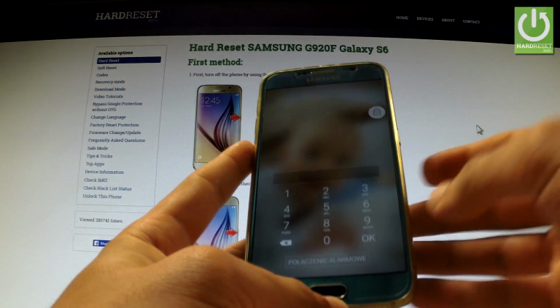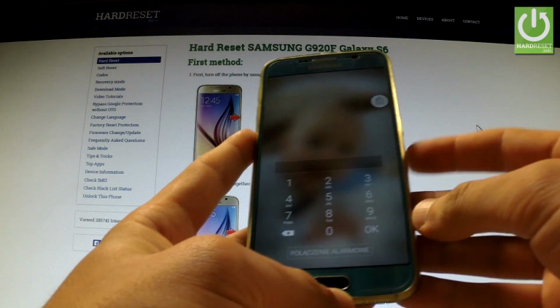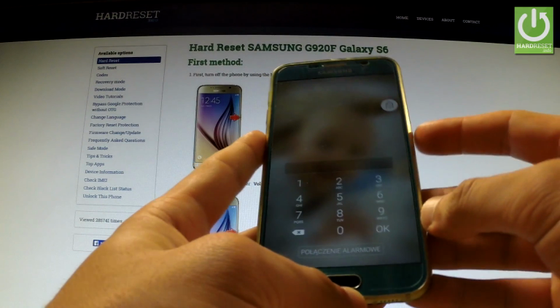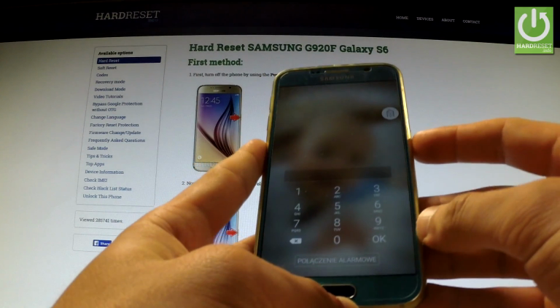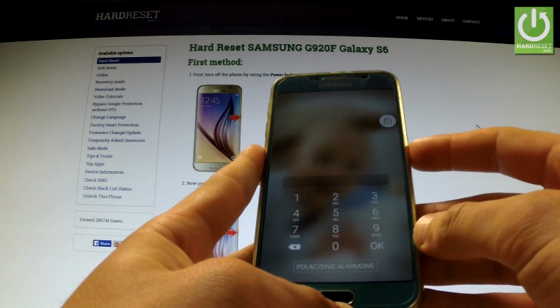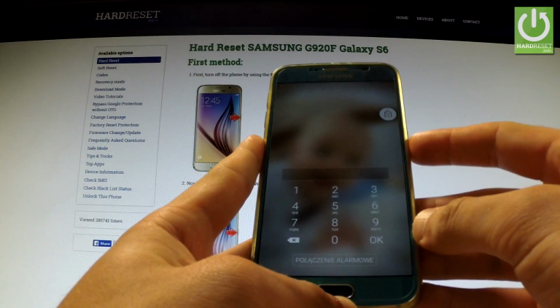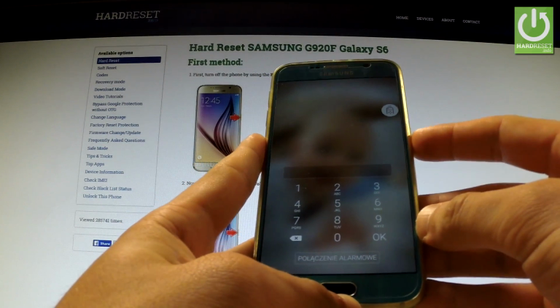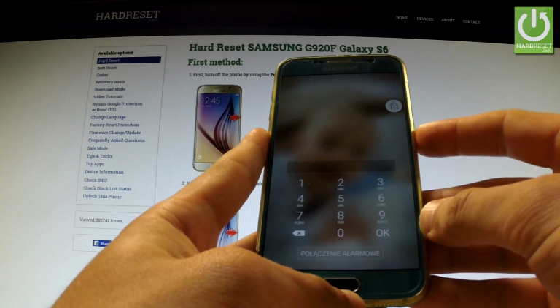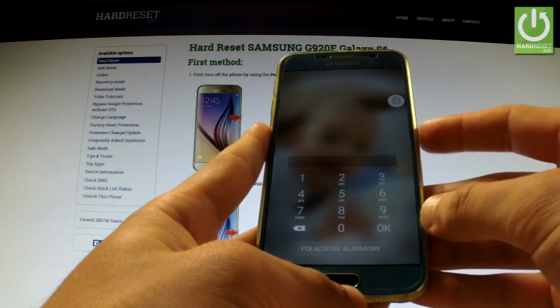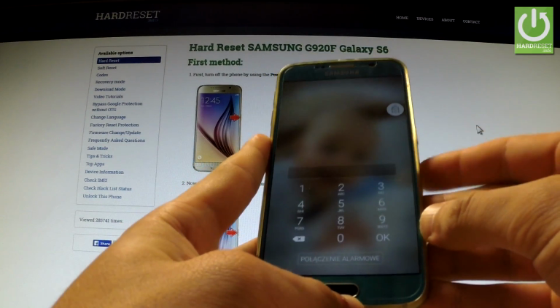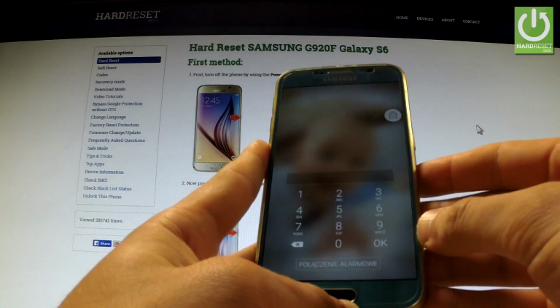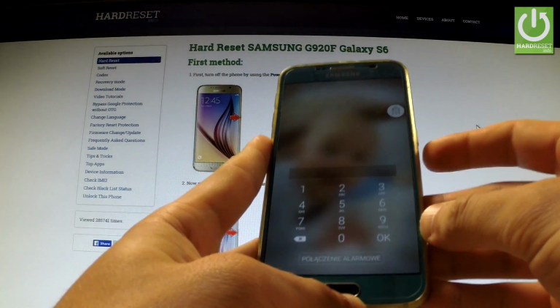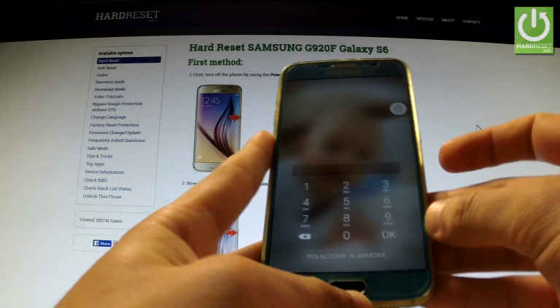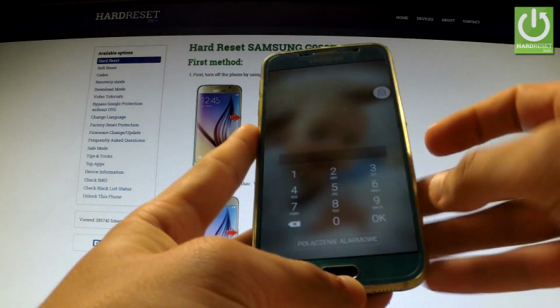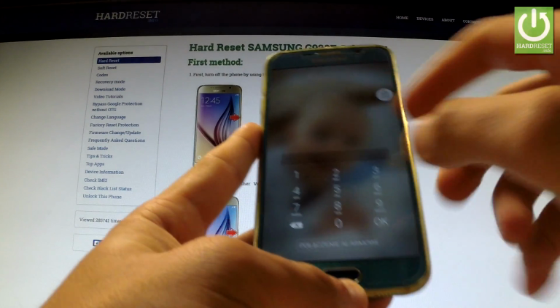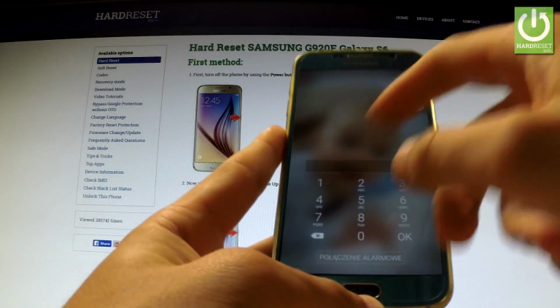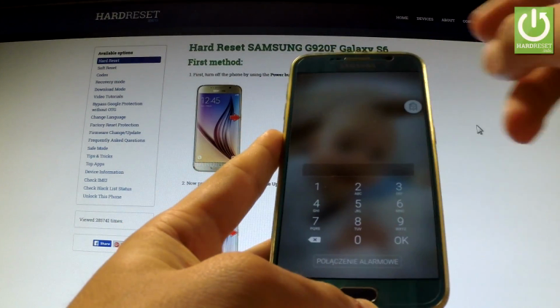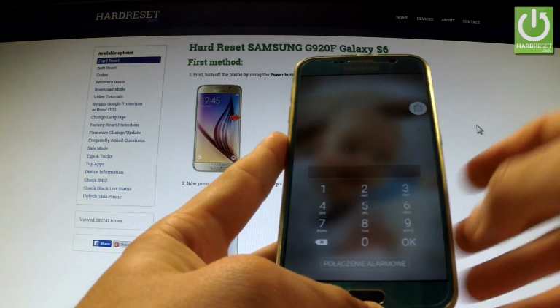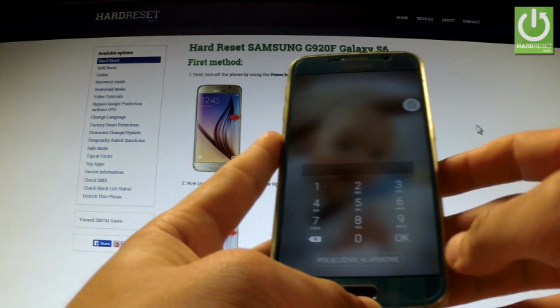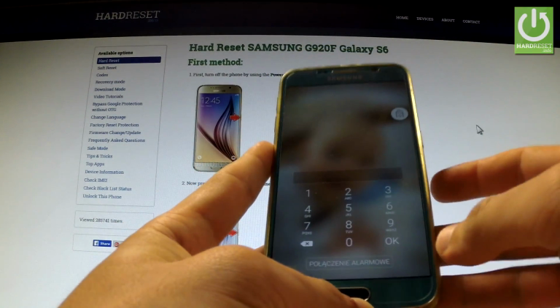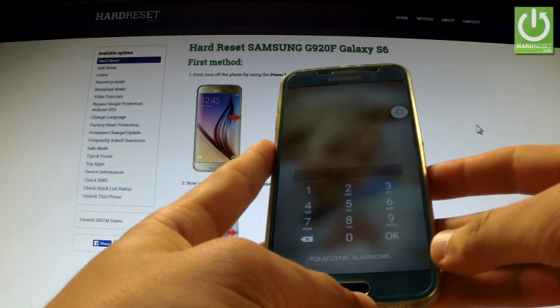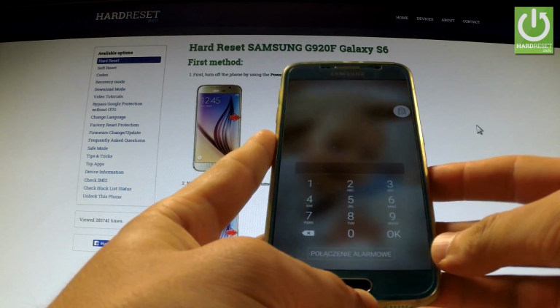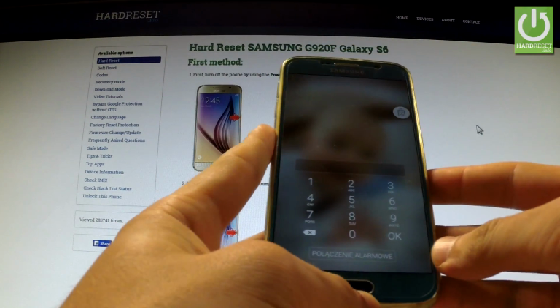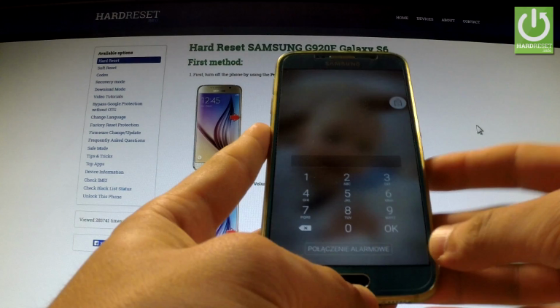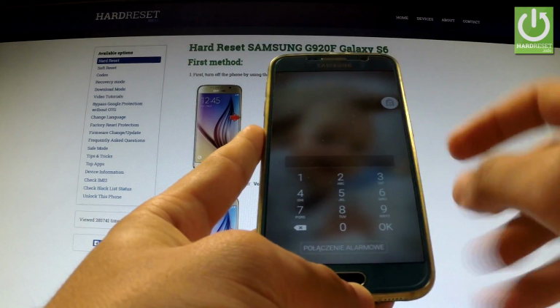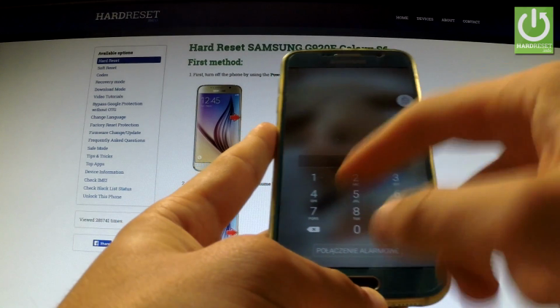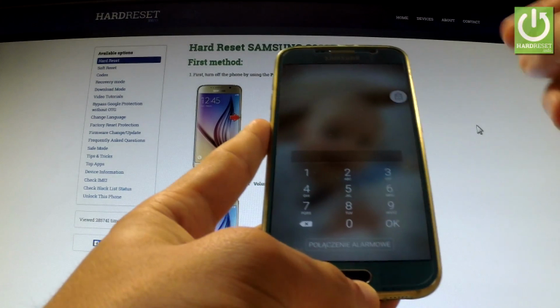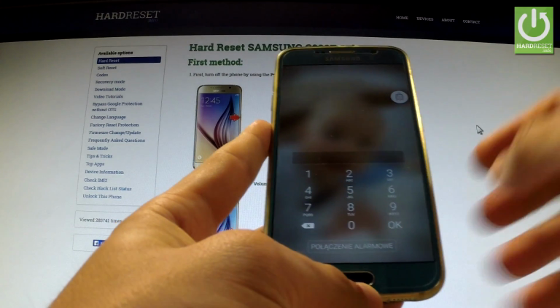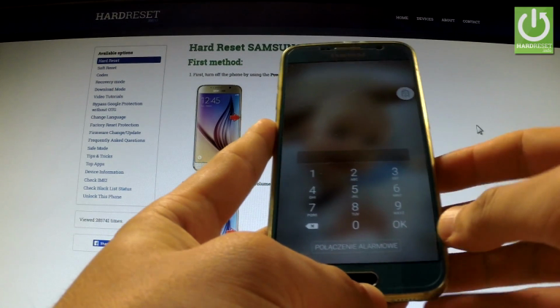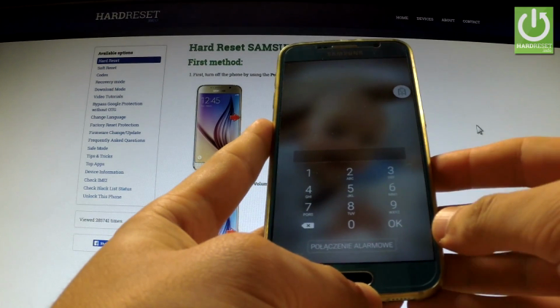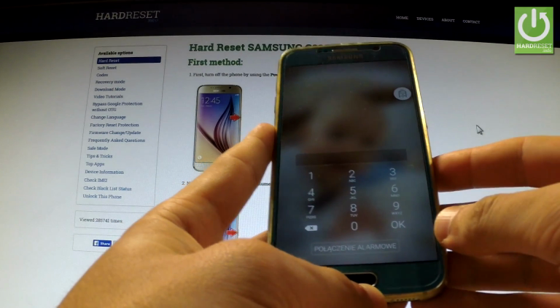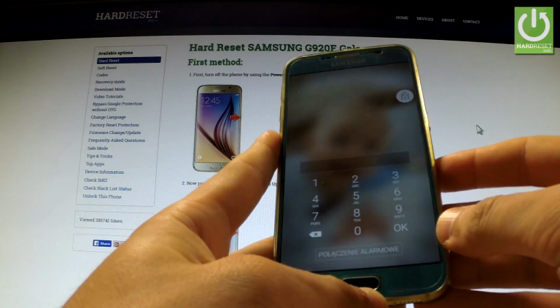Let me show you how to check software and Android version with your phone switched off or with pattern protection activated.